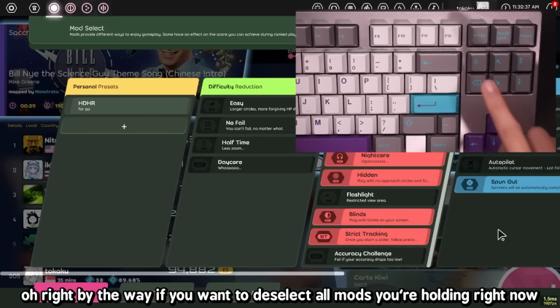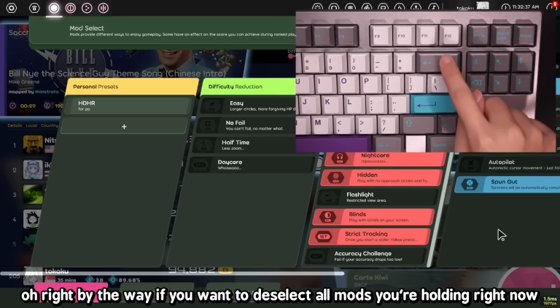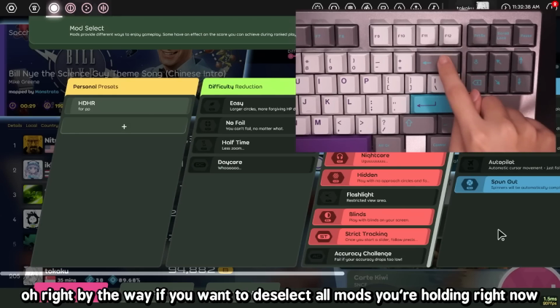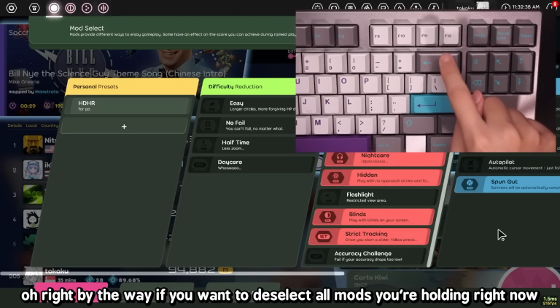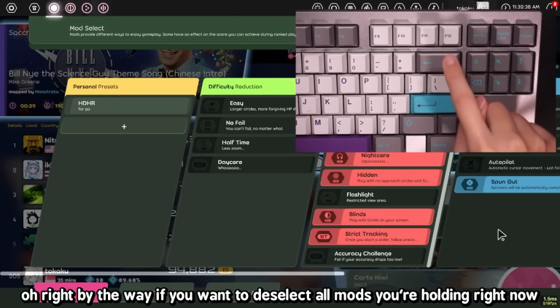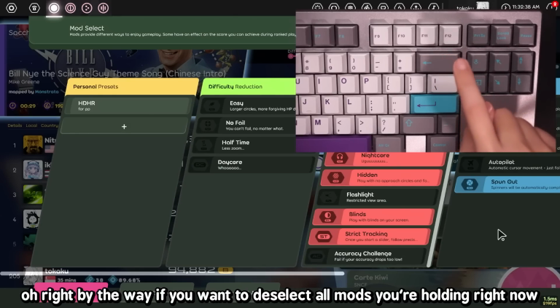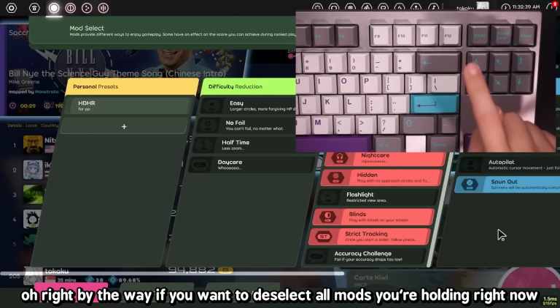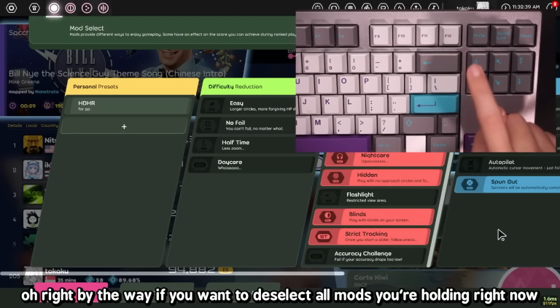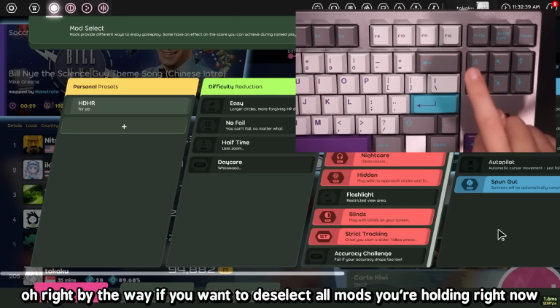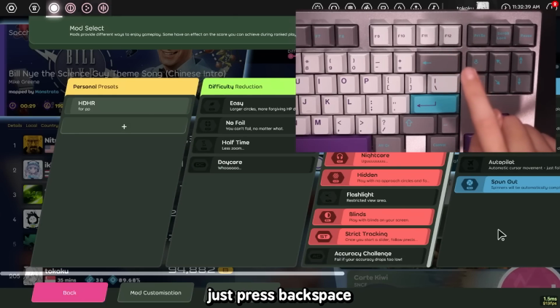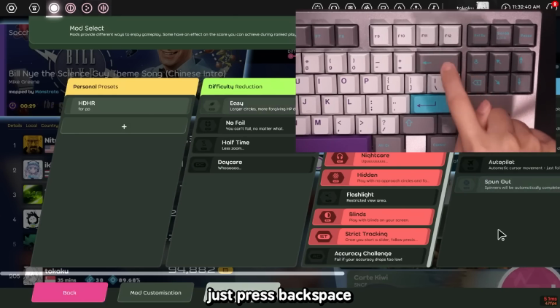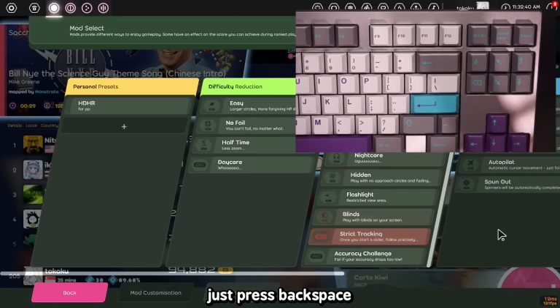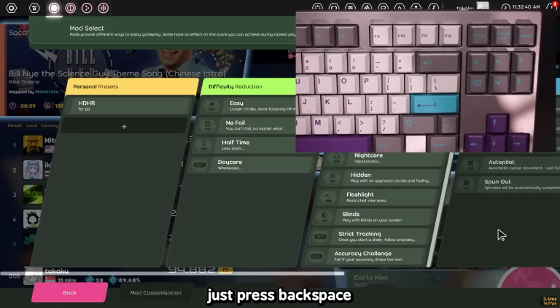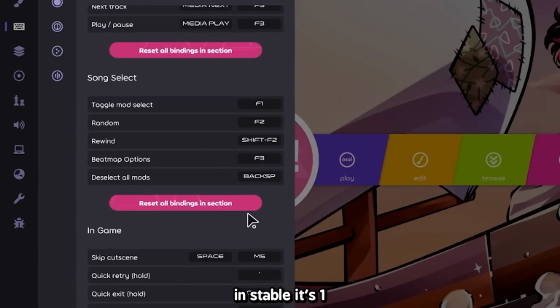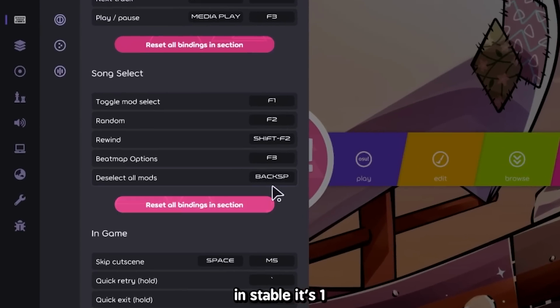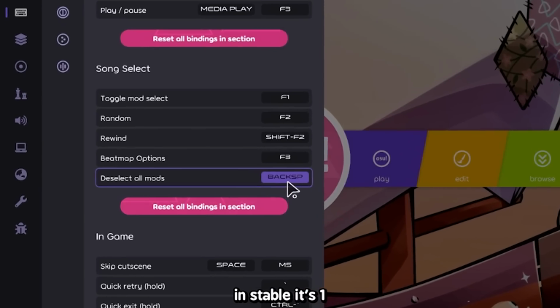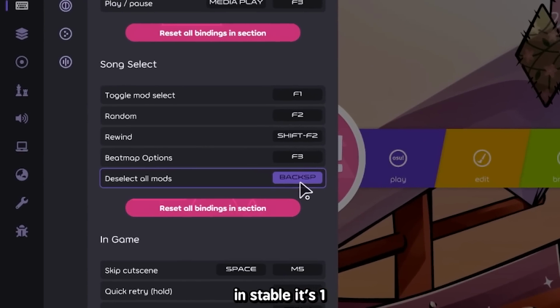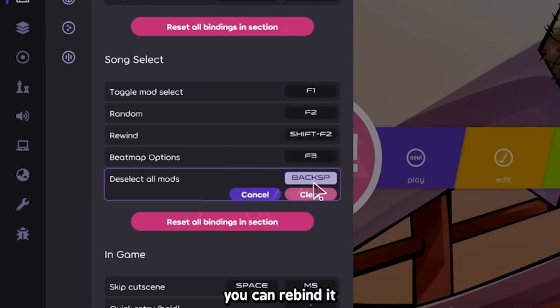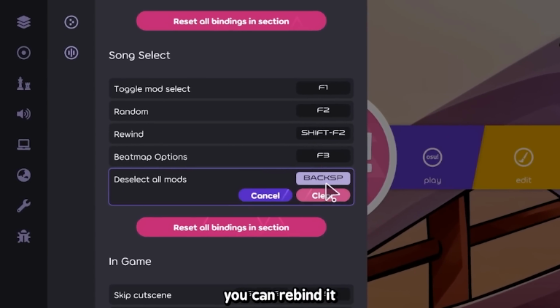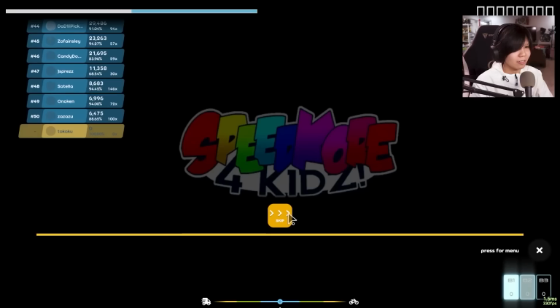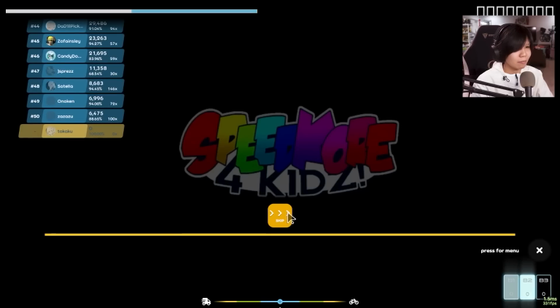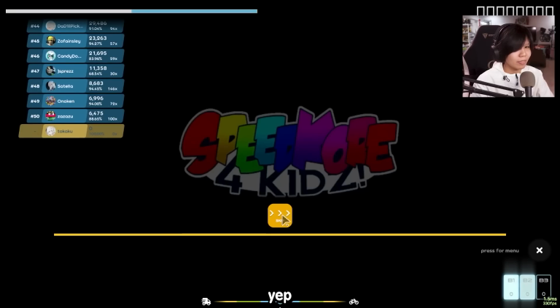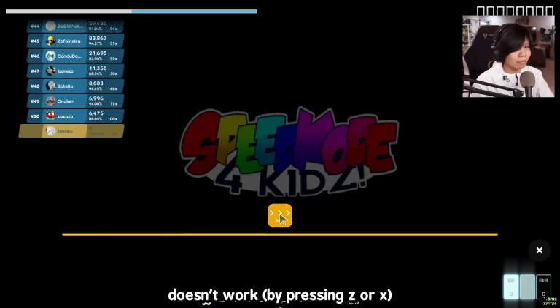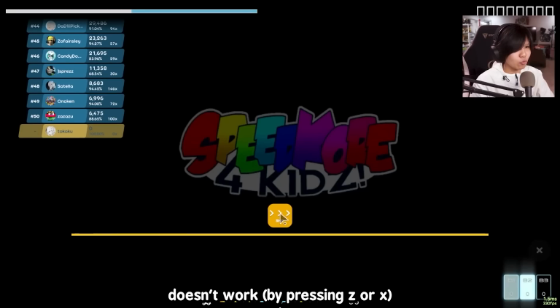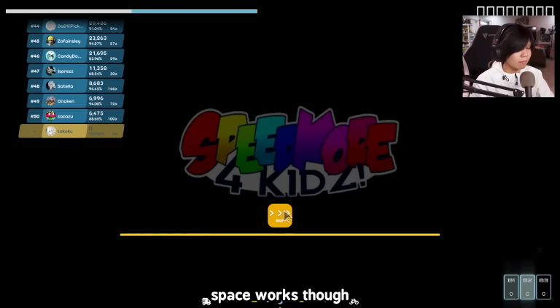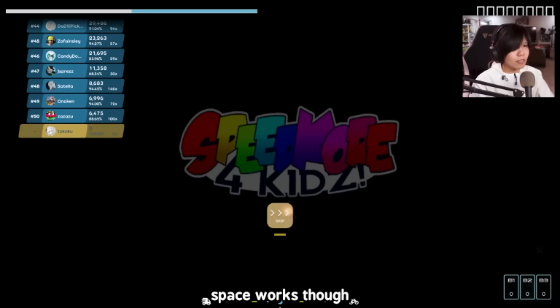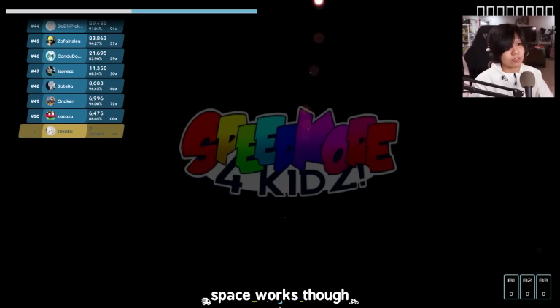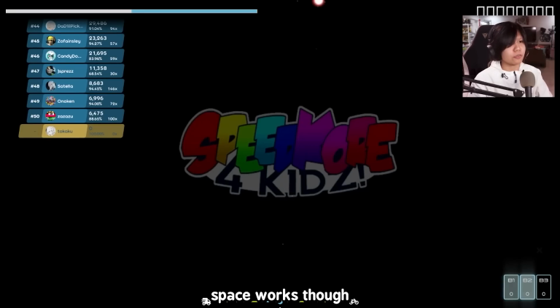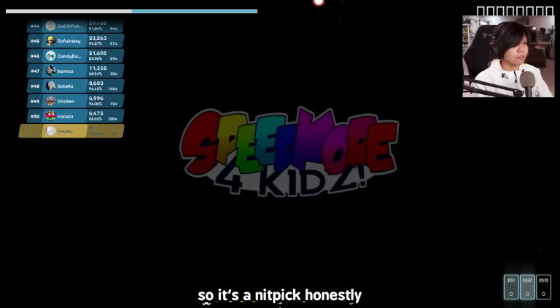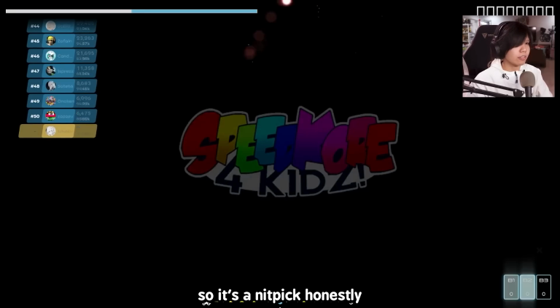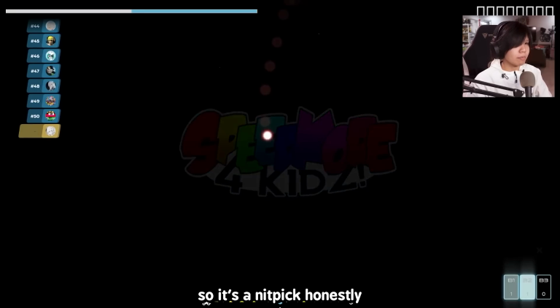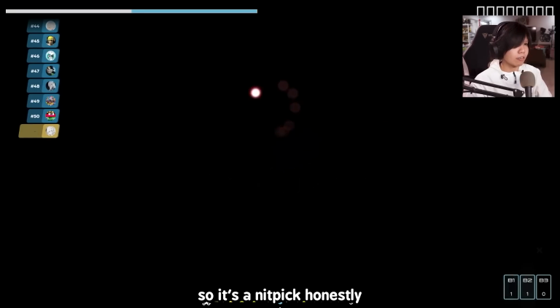By the way, if you want to clear all the mods you're holding right now, just press Backspace. In stable it's 1. You can rebind it. Doesn't work — but Space works, so it's a nitpick honestly.